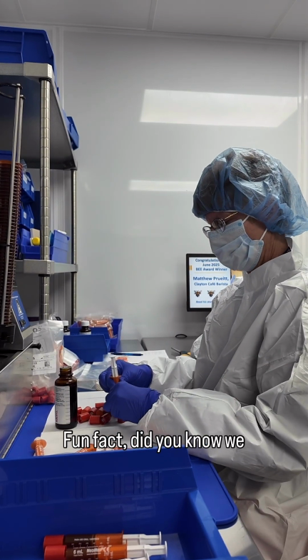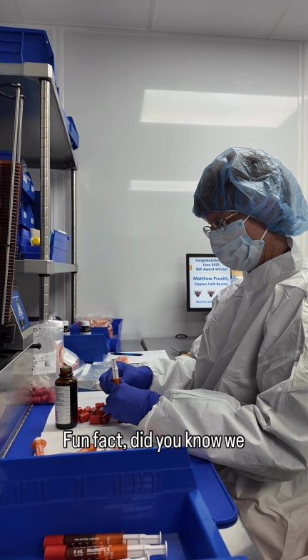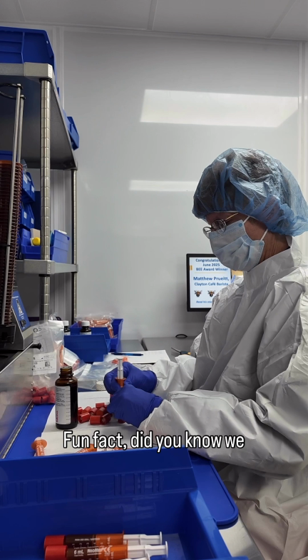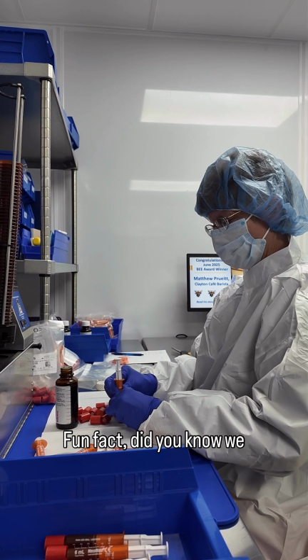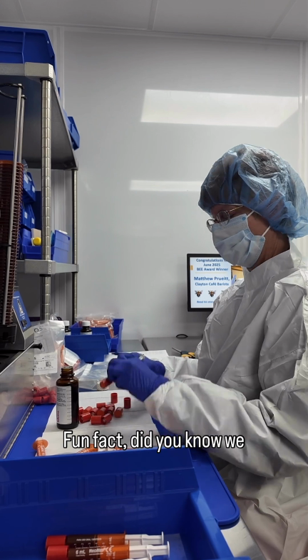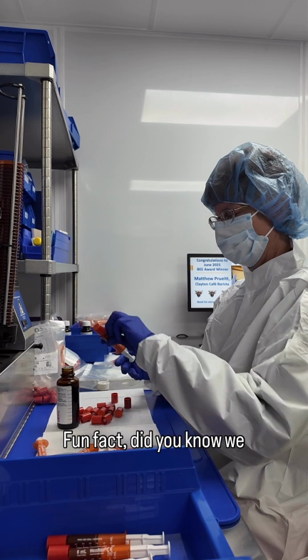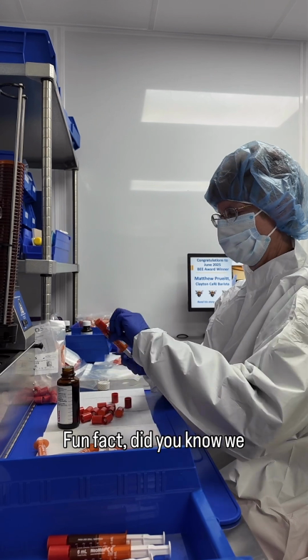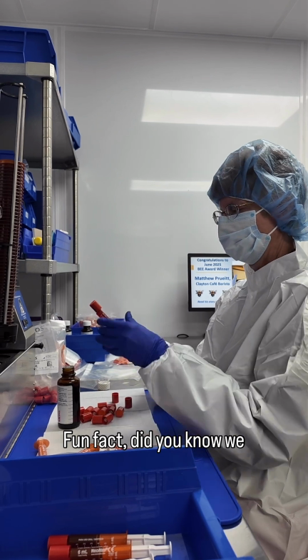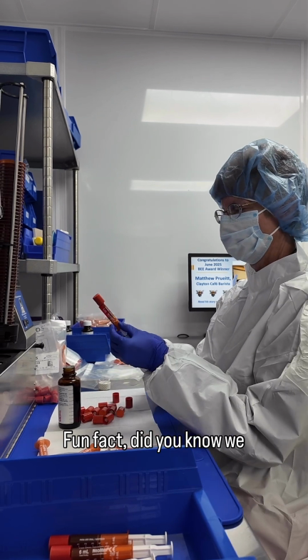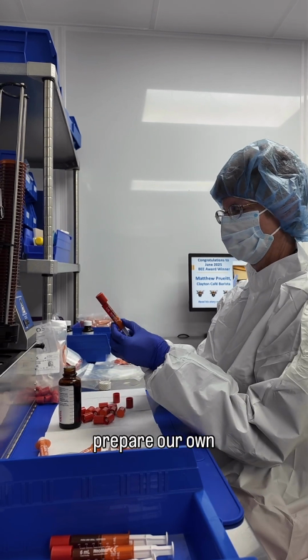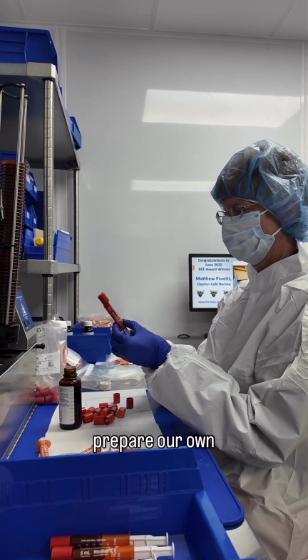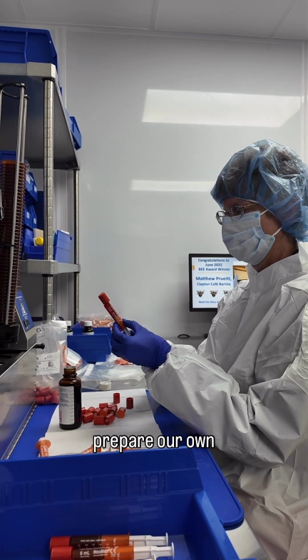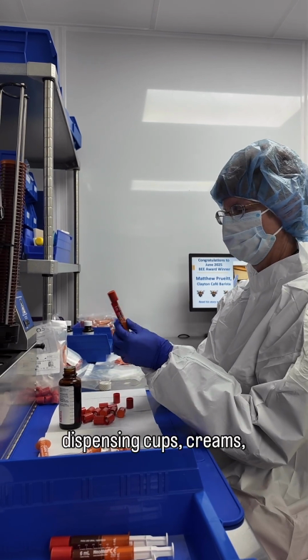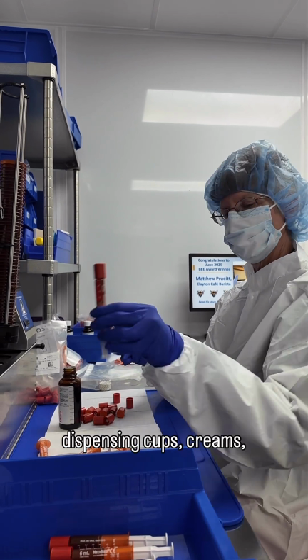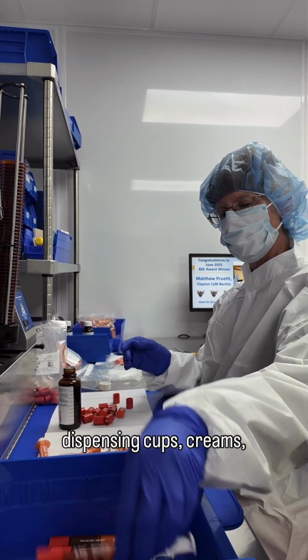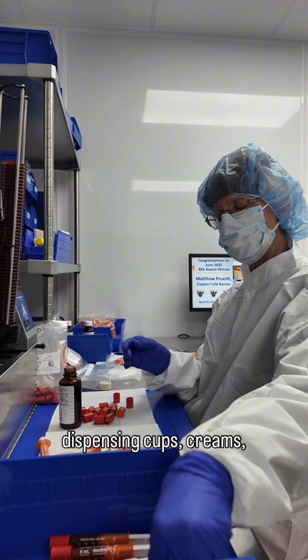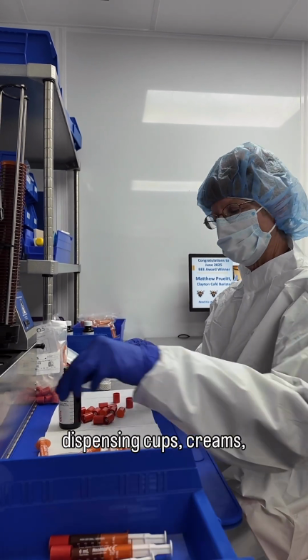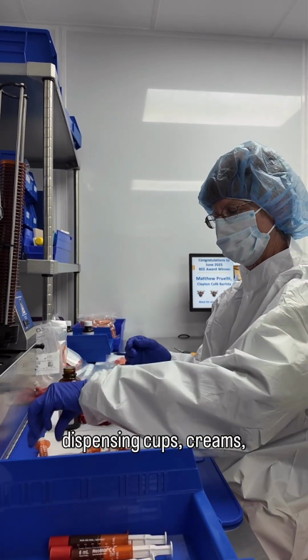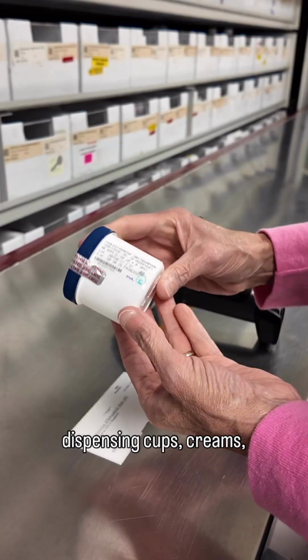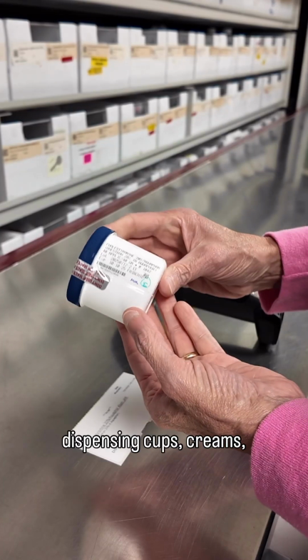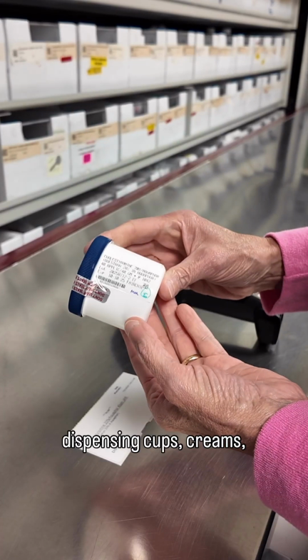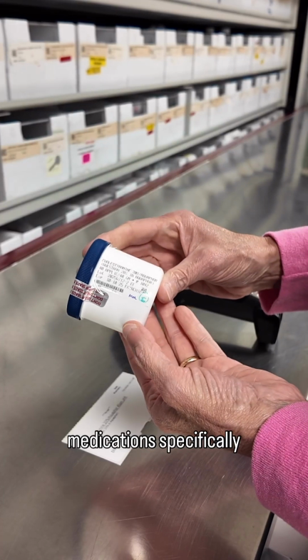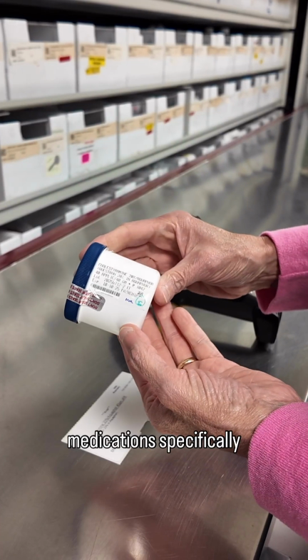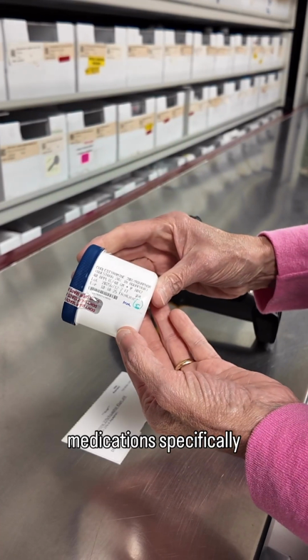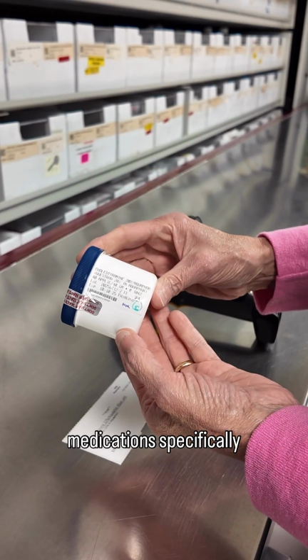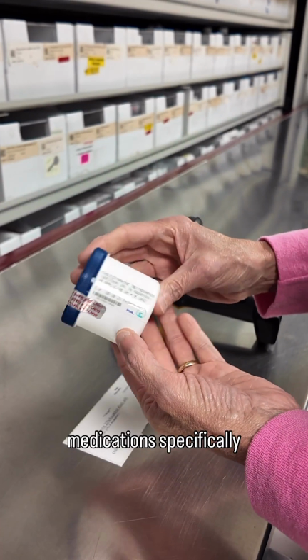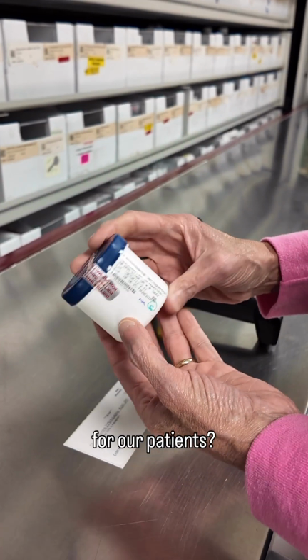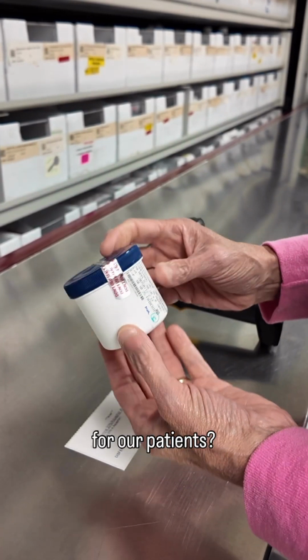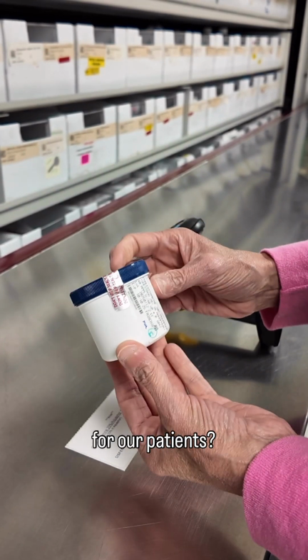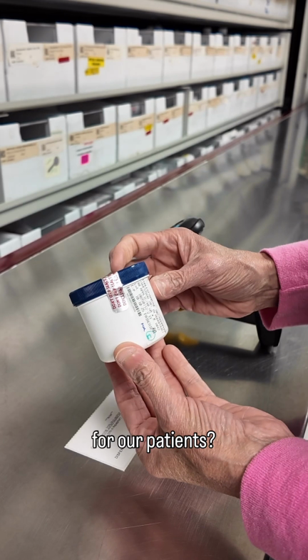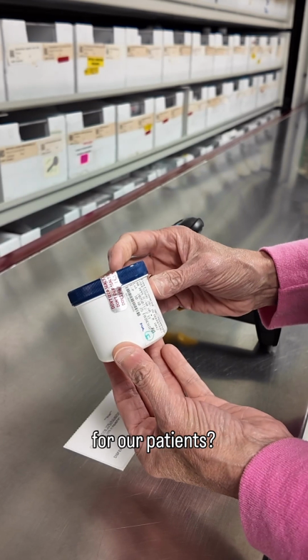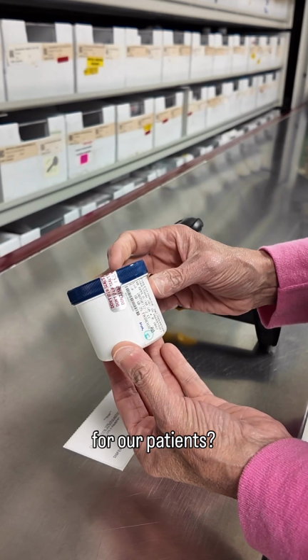Fun Fact! Did you know we prepare our own dispensing cups, creams, and medications specifically for our patients?